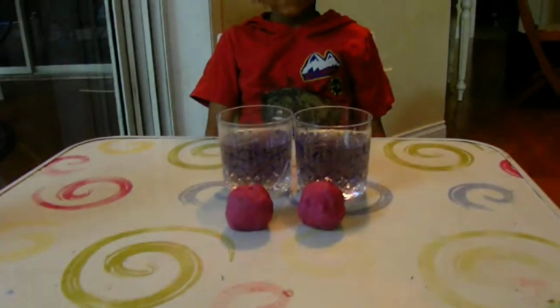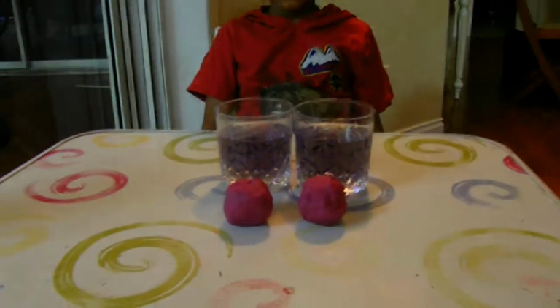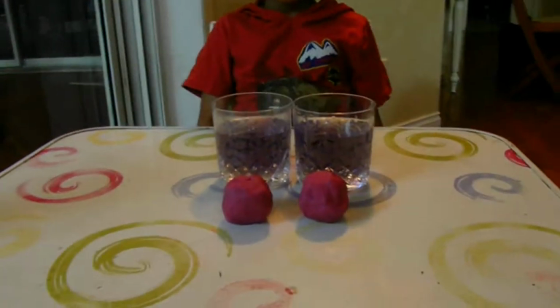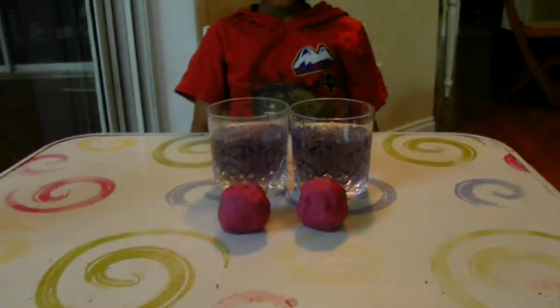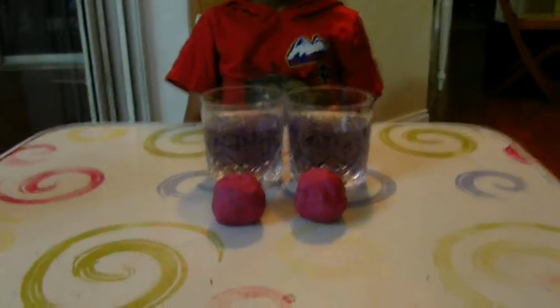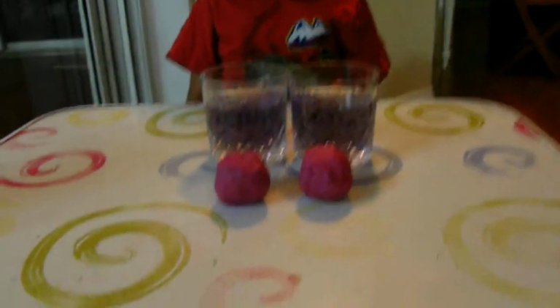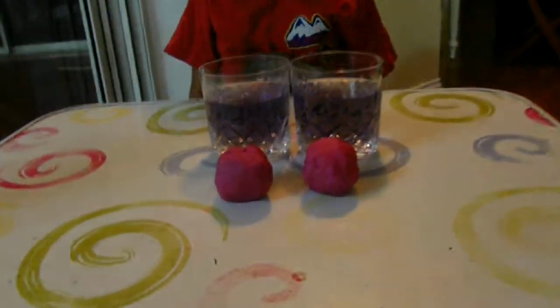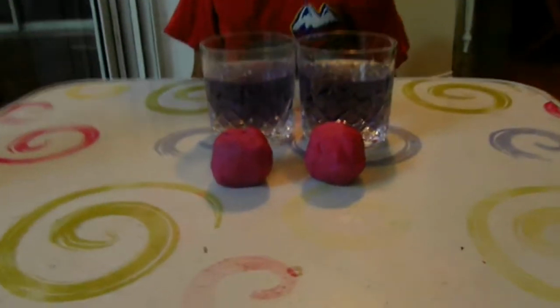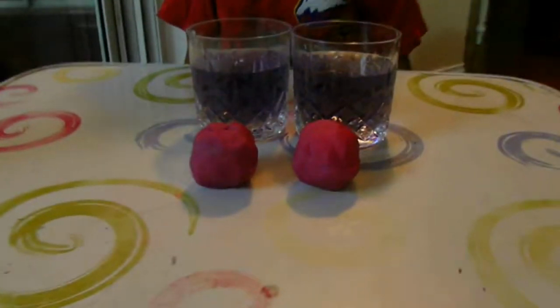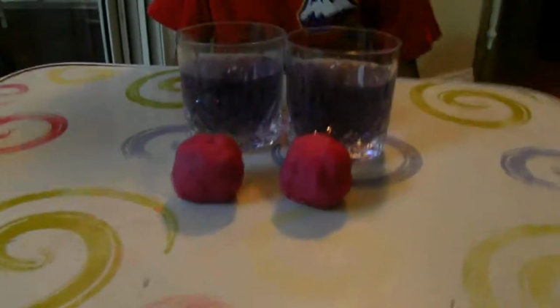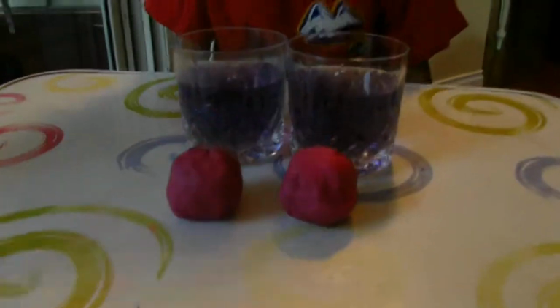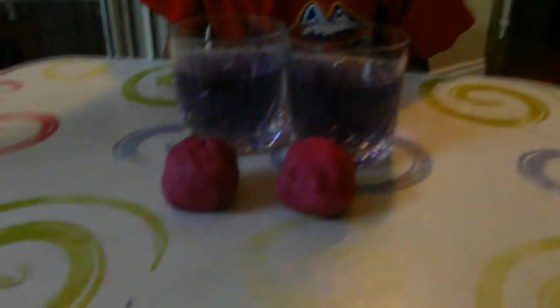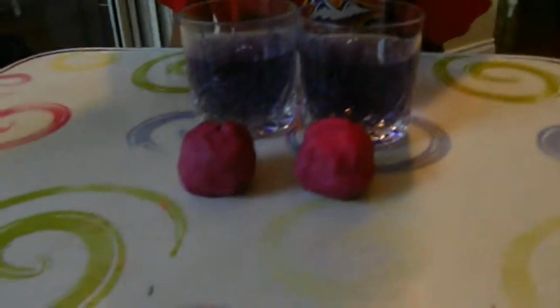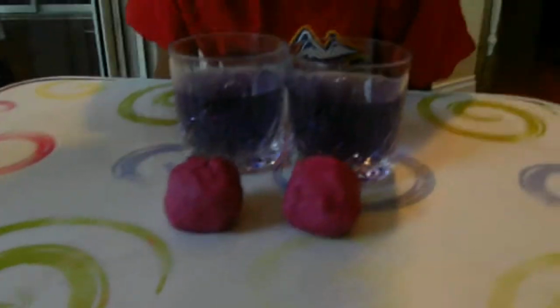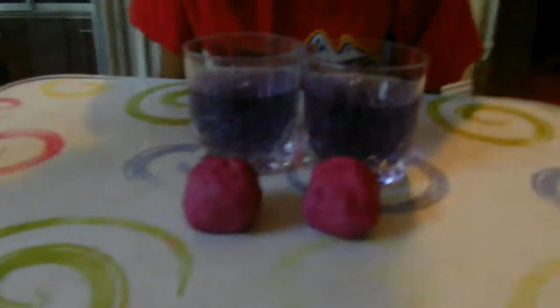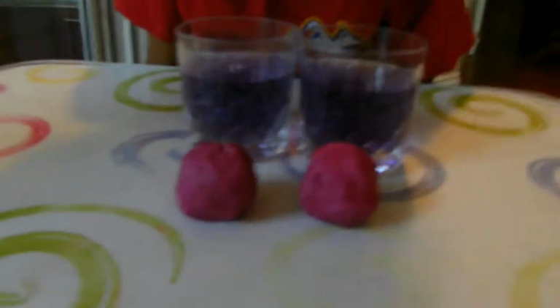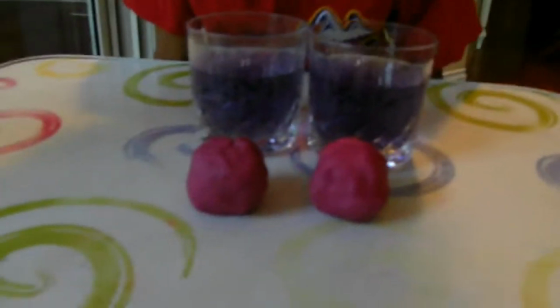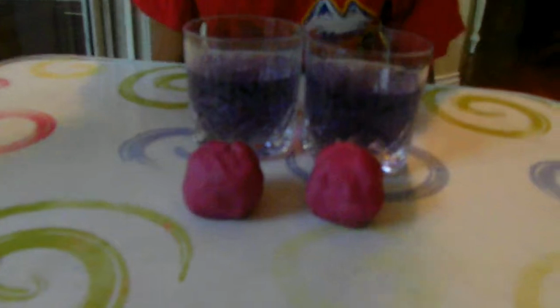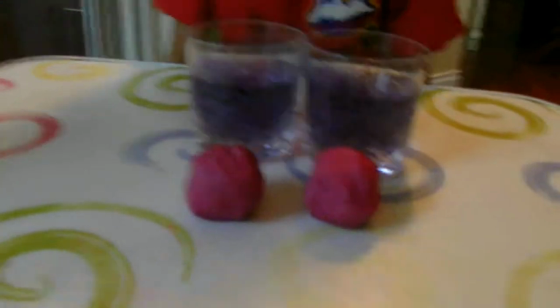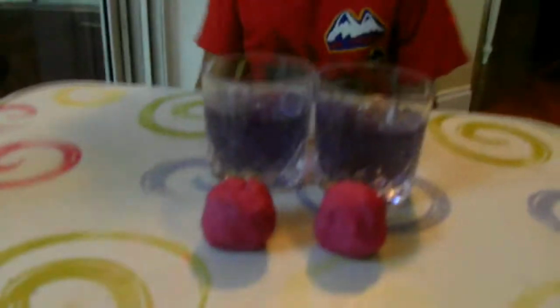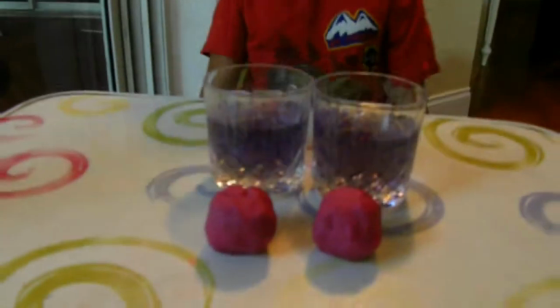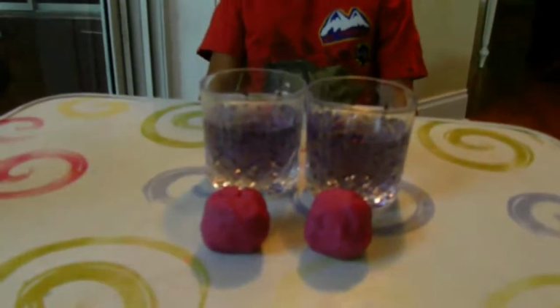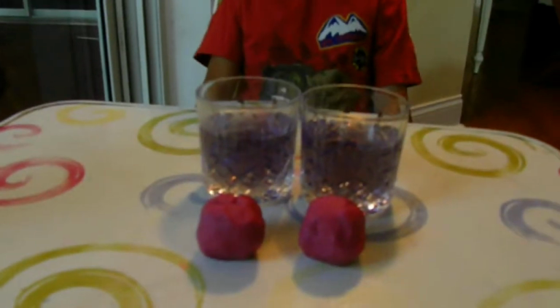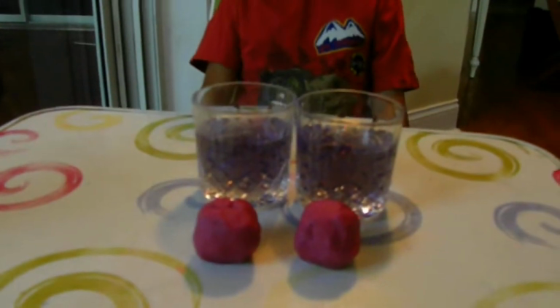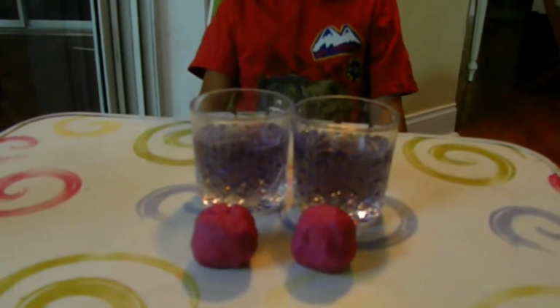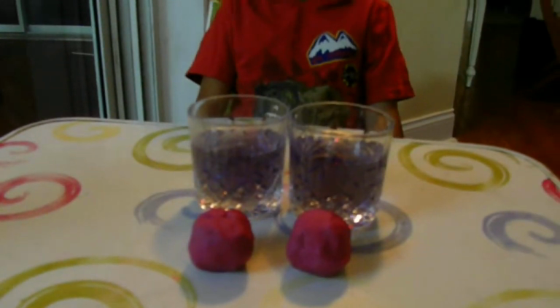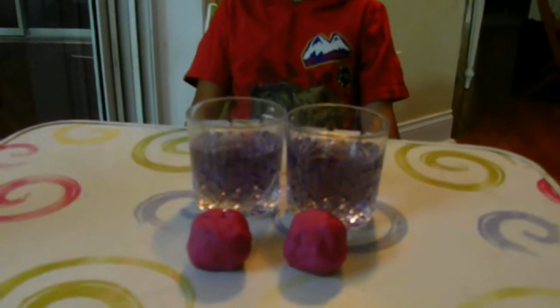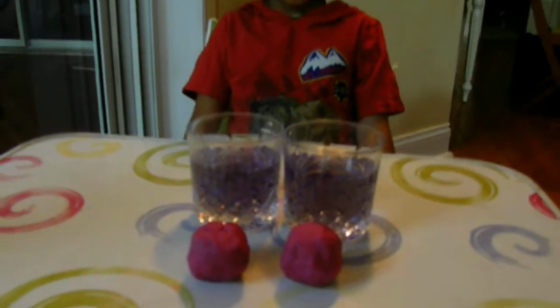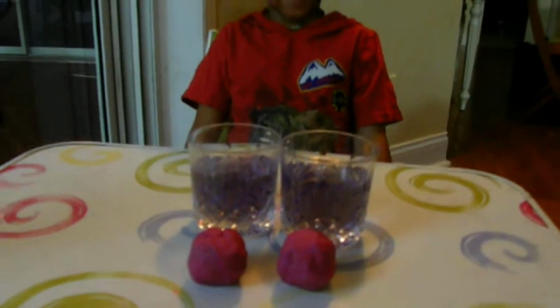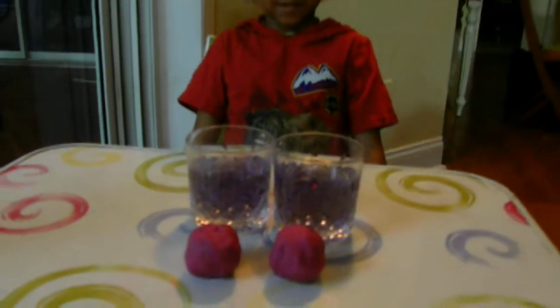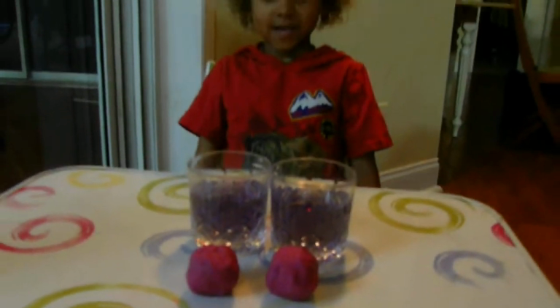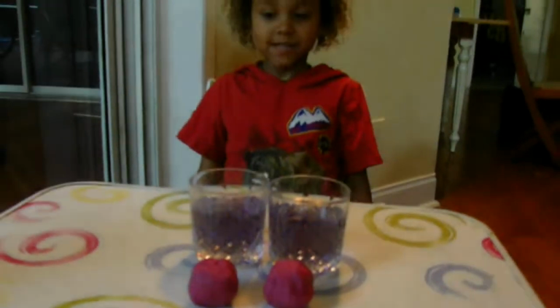Are these balls the same? Balls of clay? Yeah. Are the glasses the same? Yes.